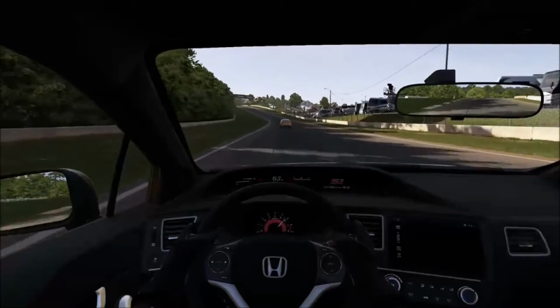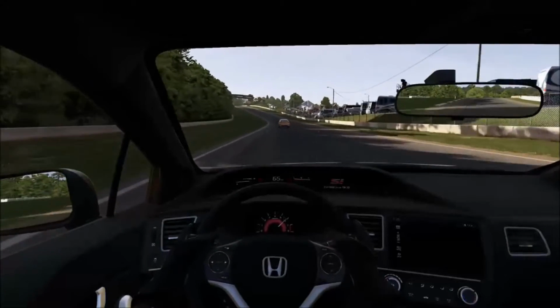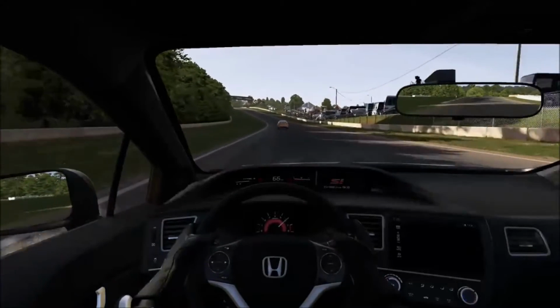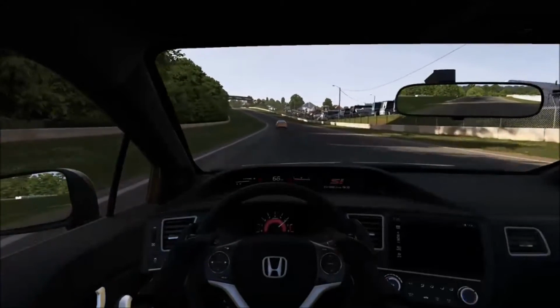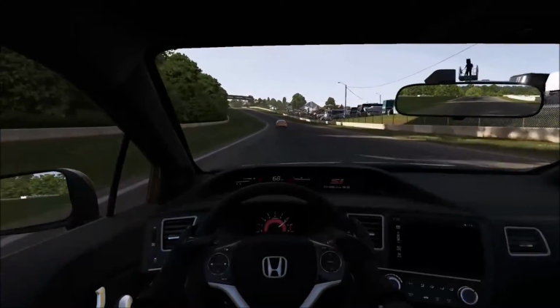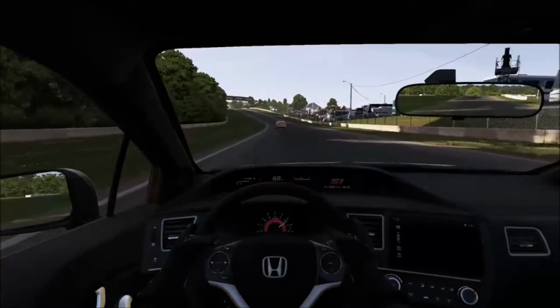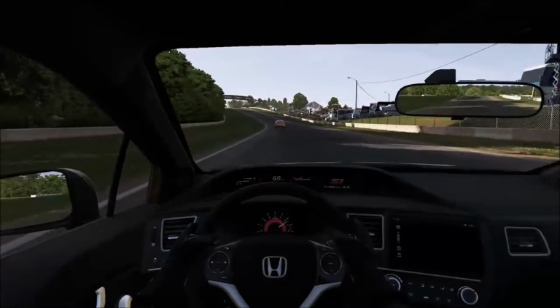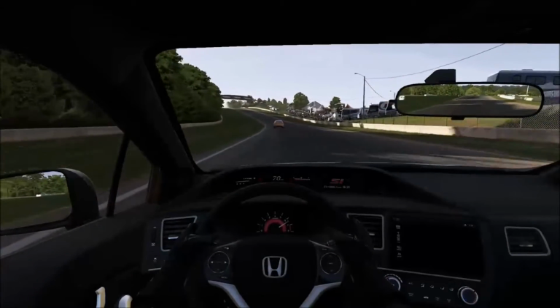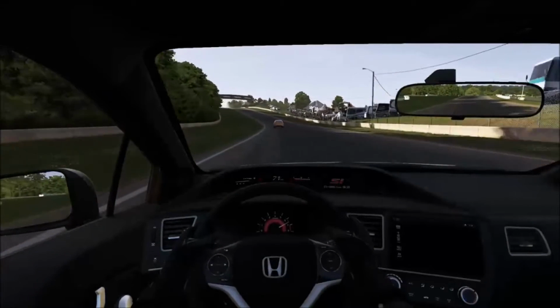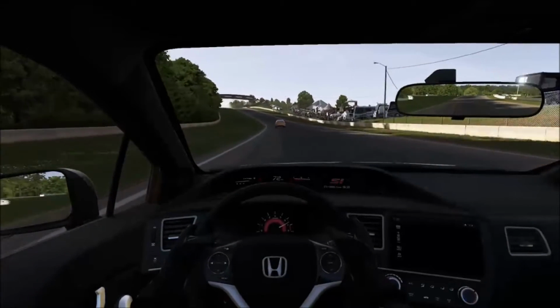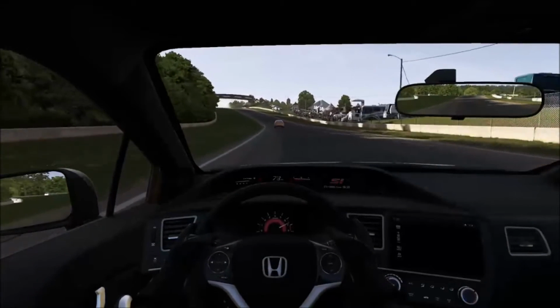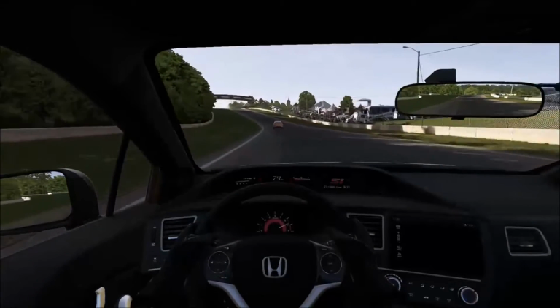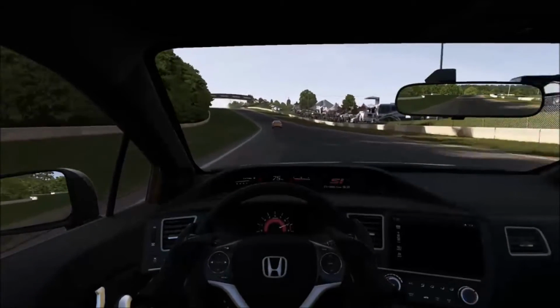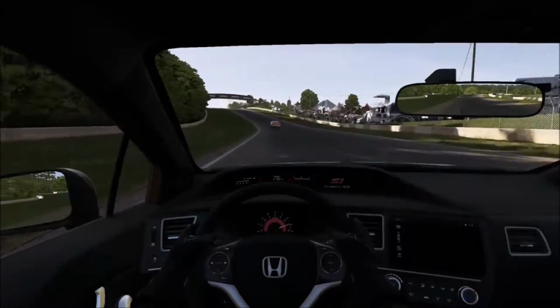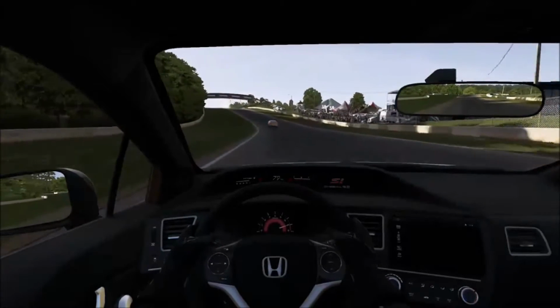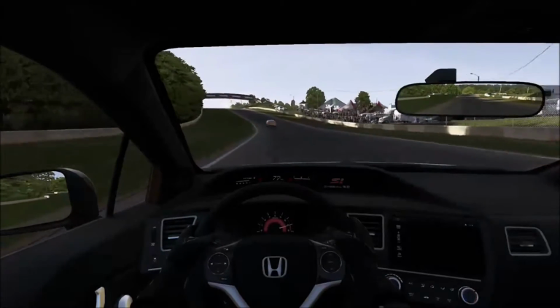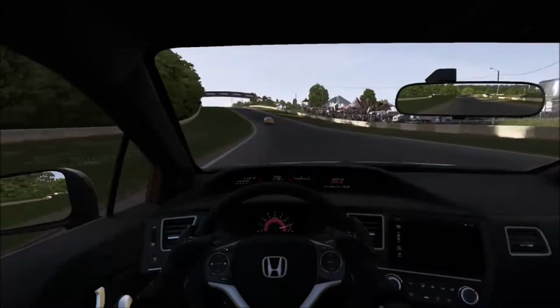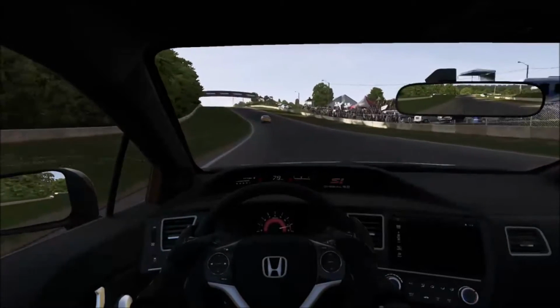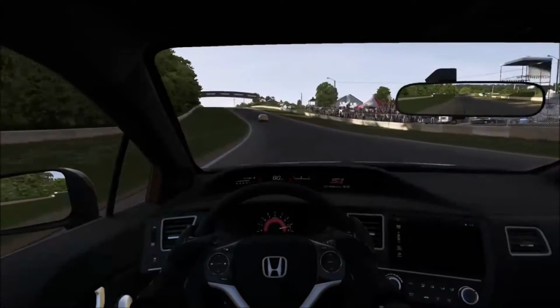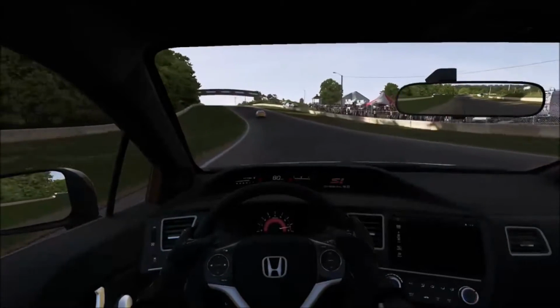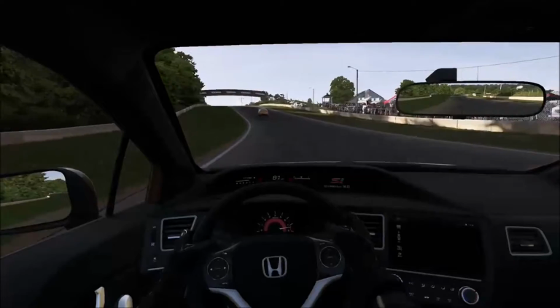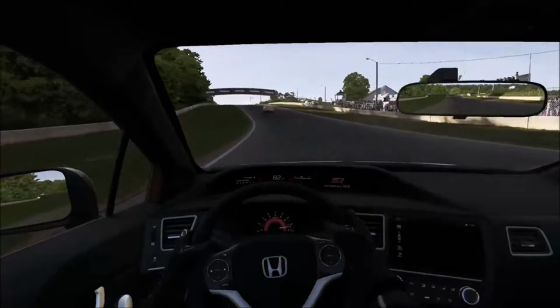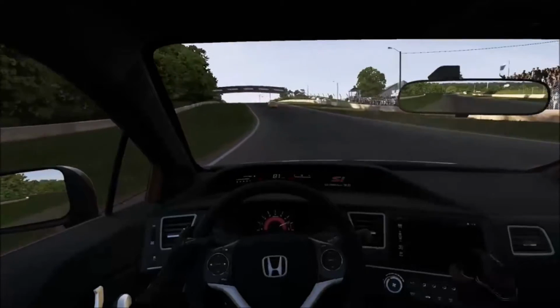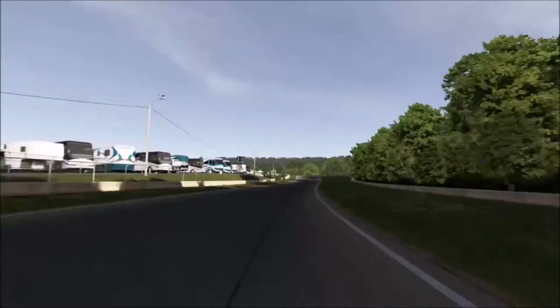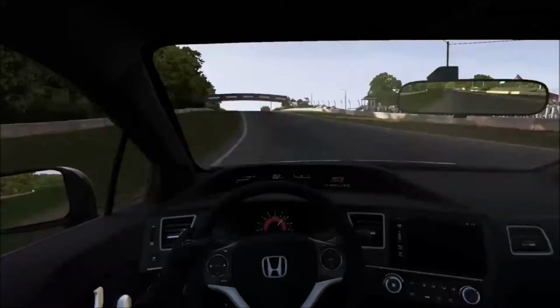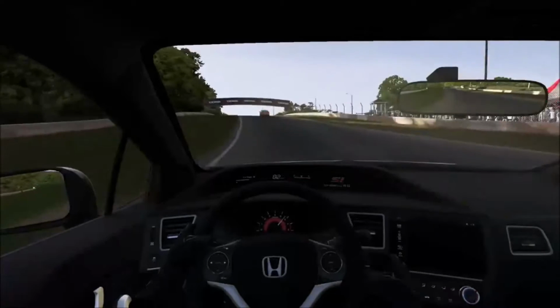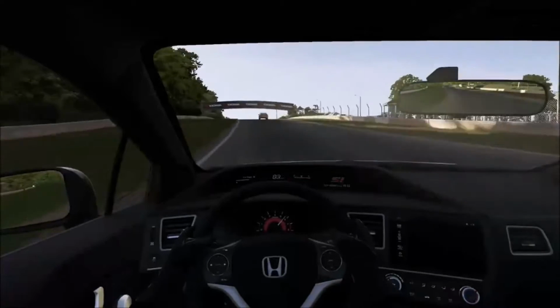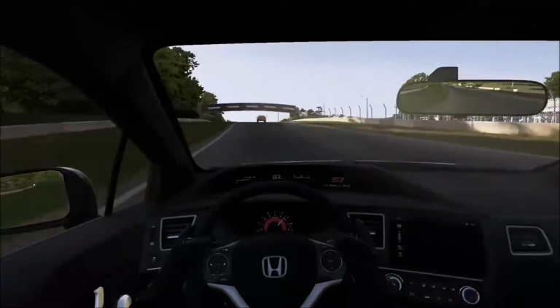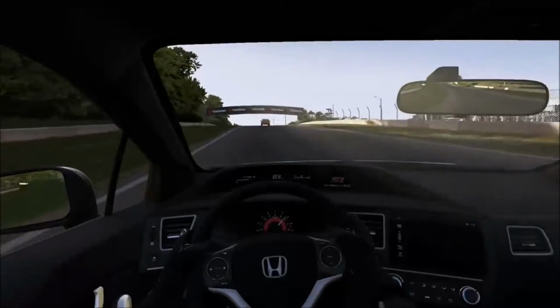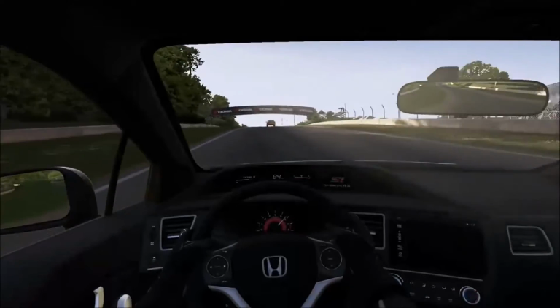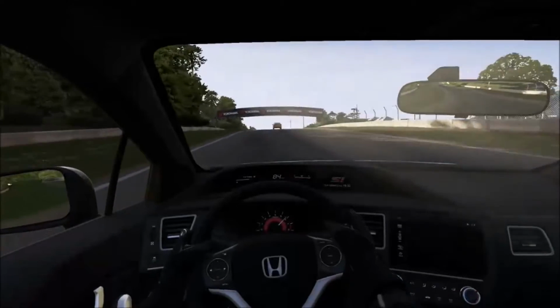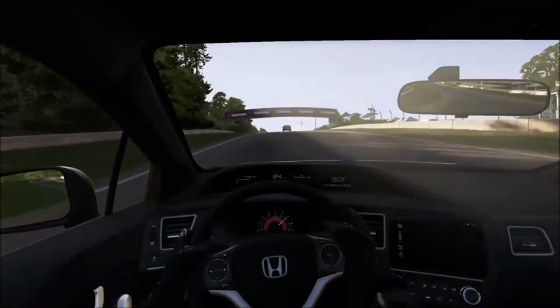I love how it gives you a little VTEC light. I like that.